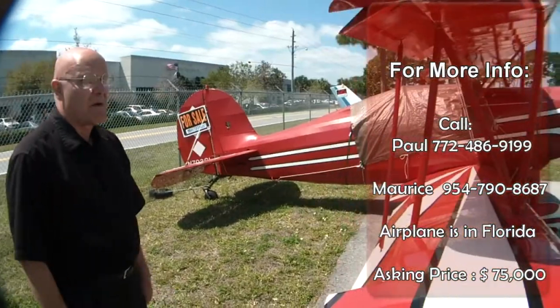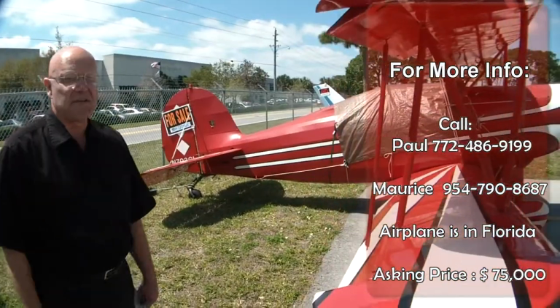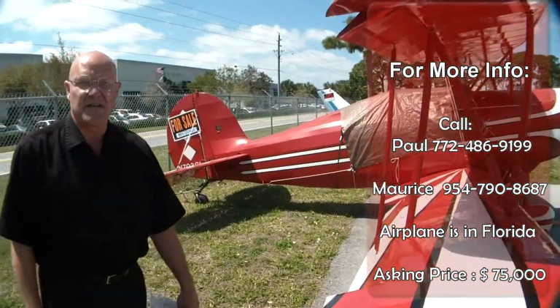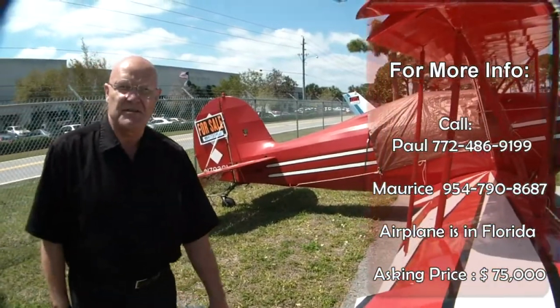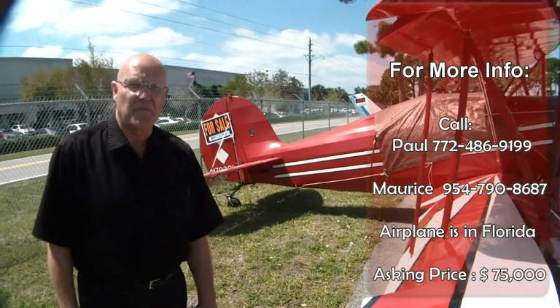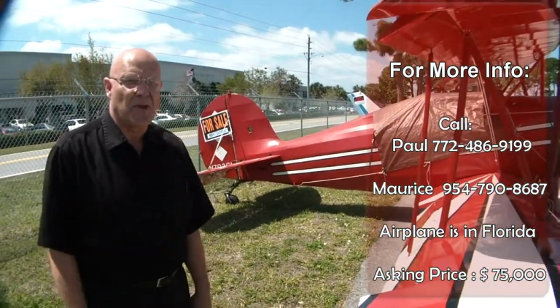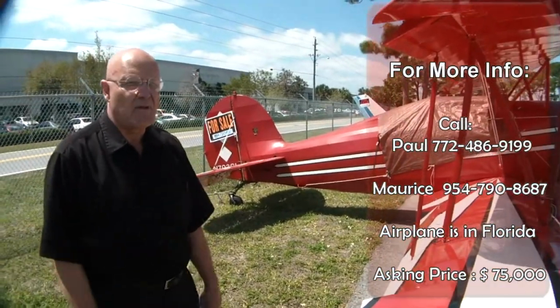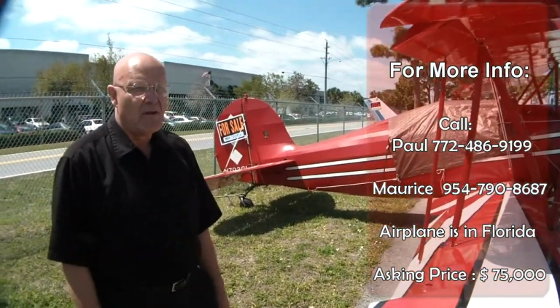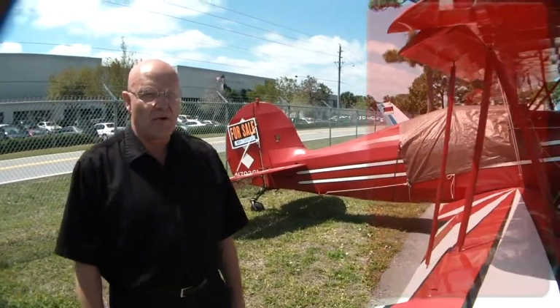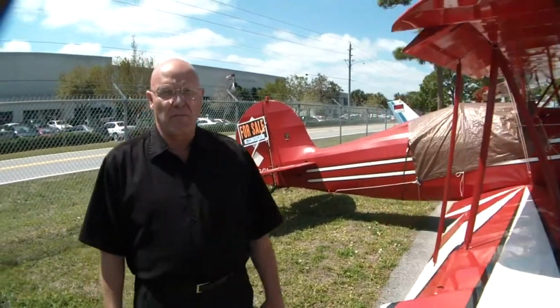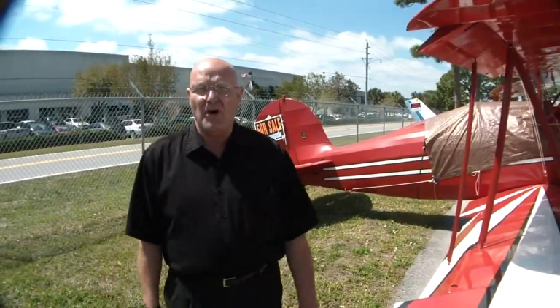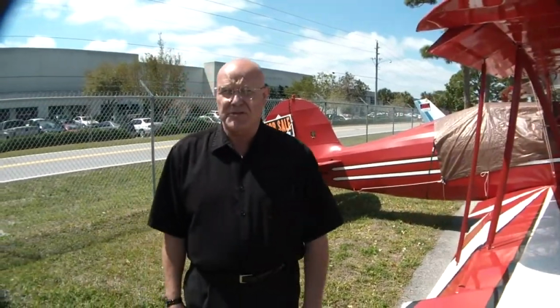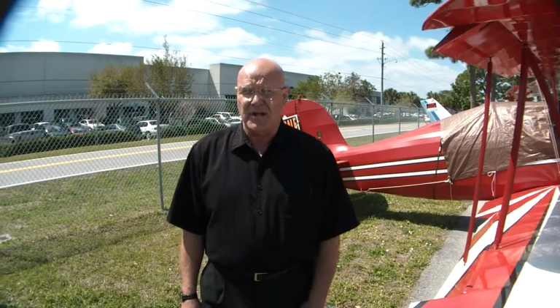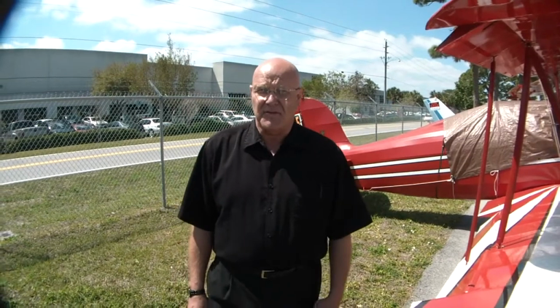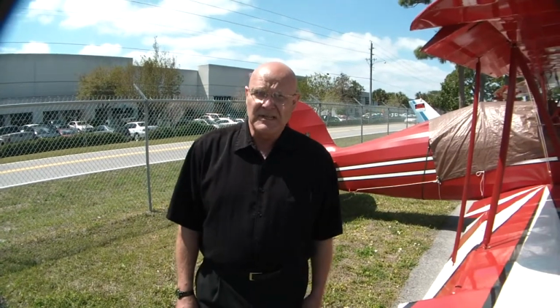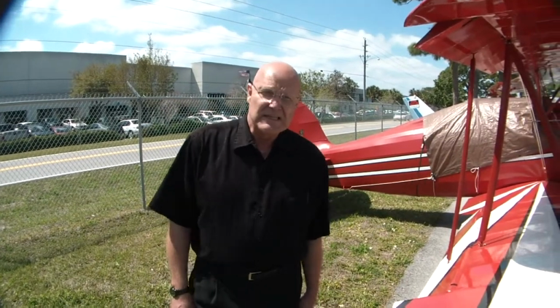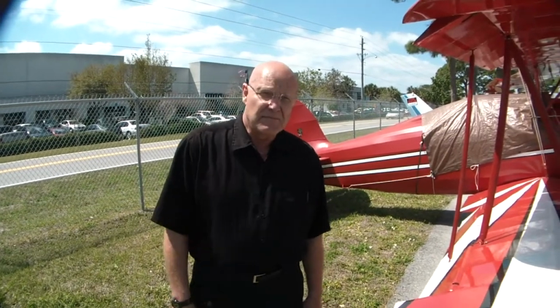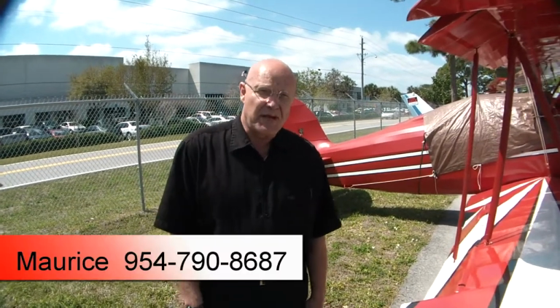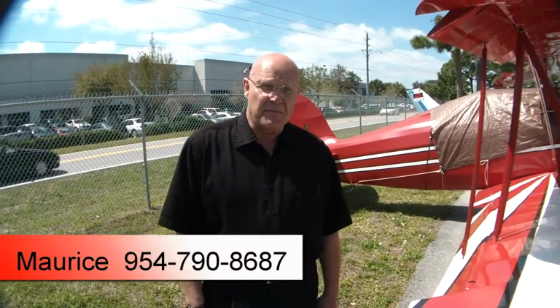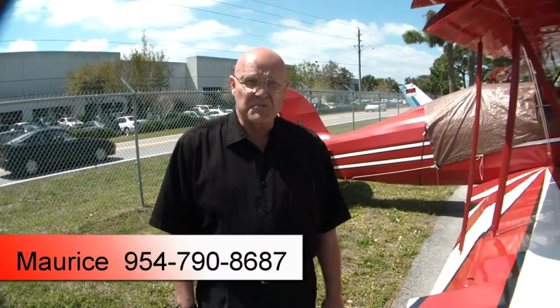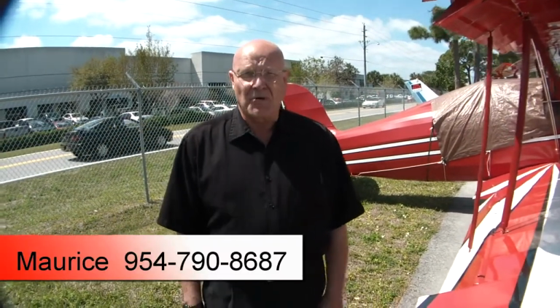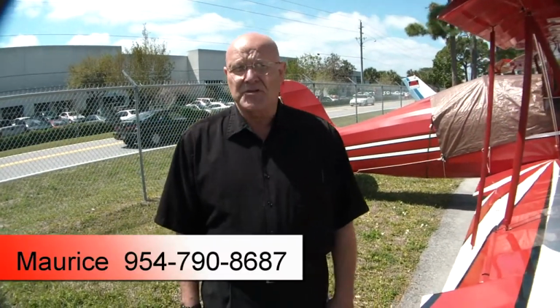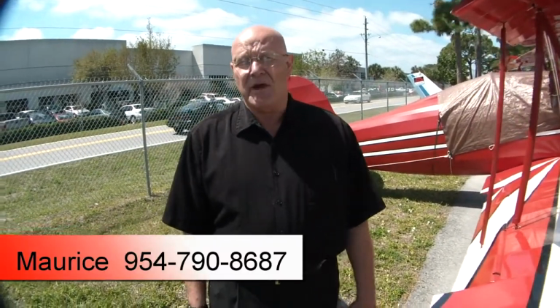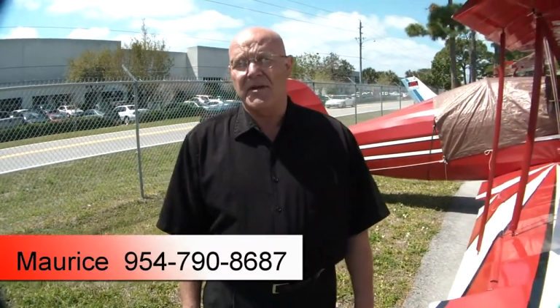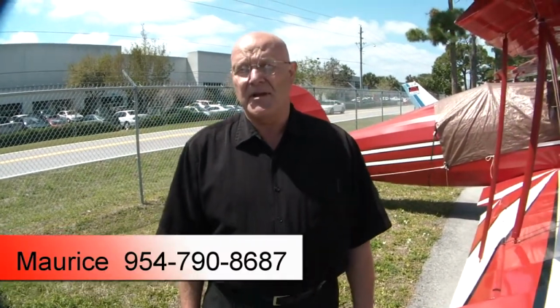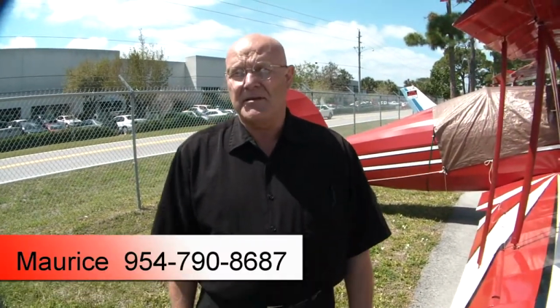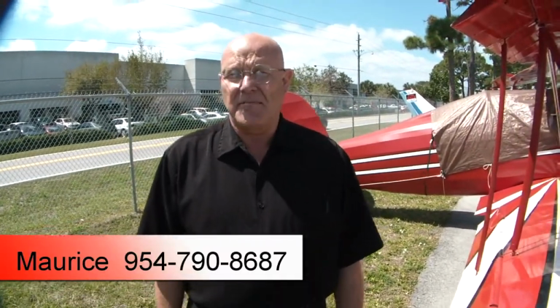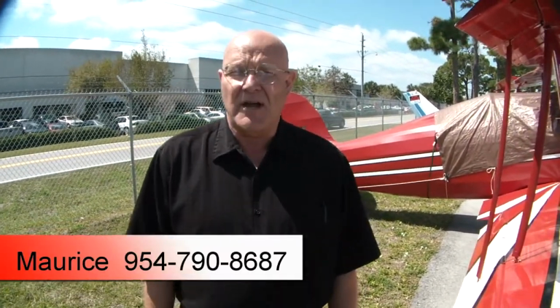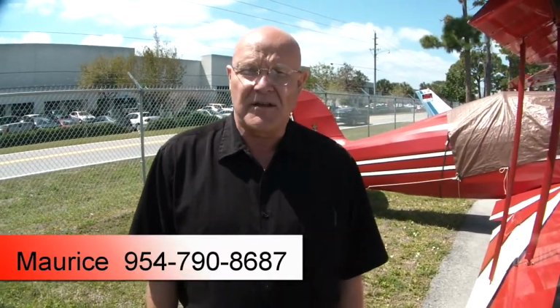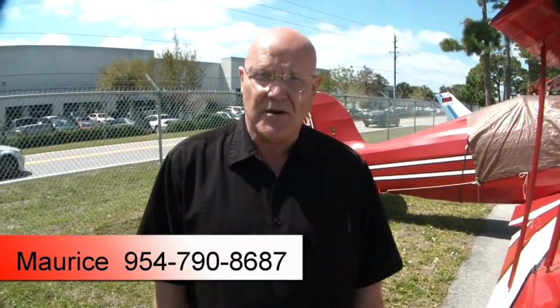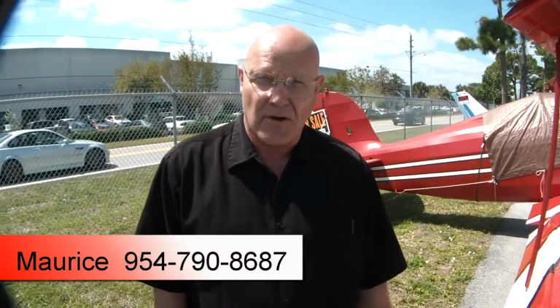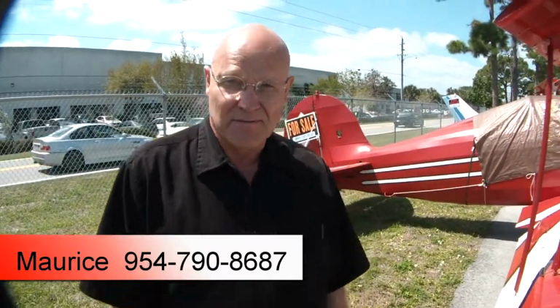I'm representing this airplane for Paul Slavin. My name is Maurice Roundy, and I'd be glad to get a call.